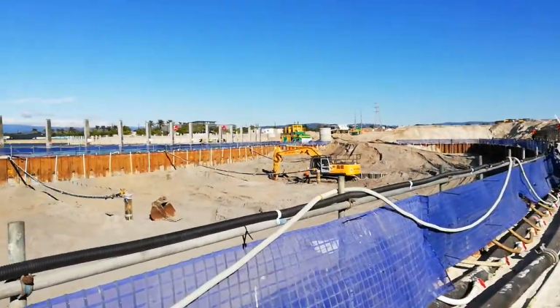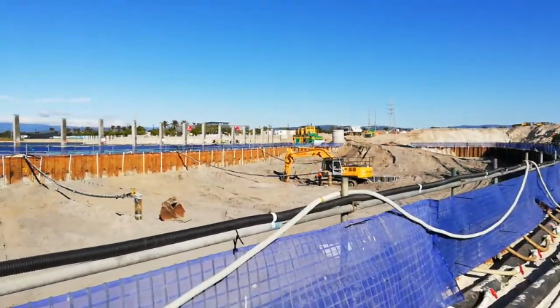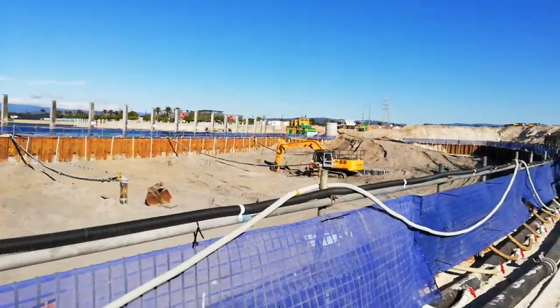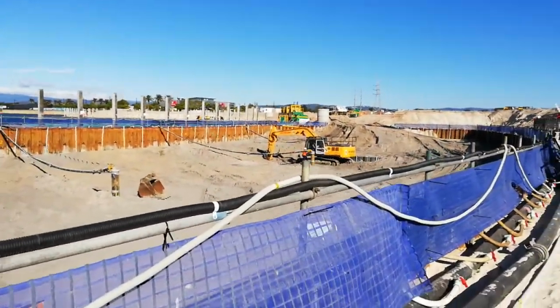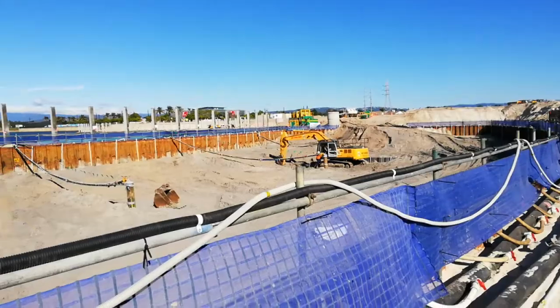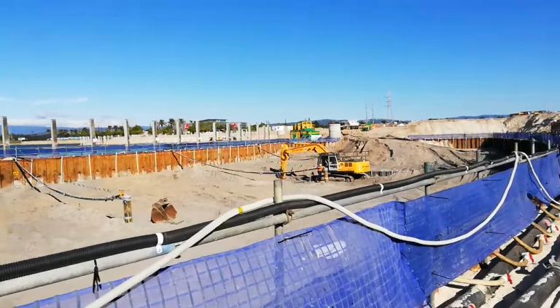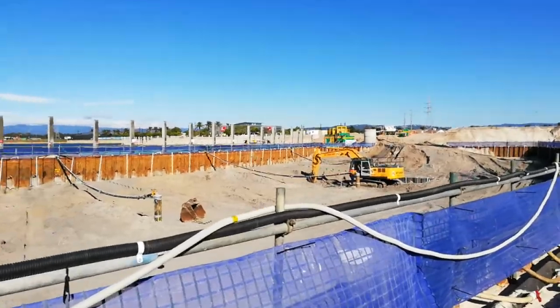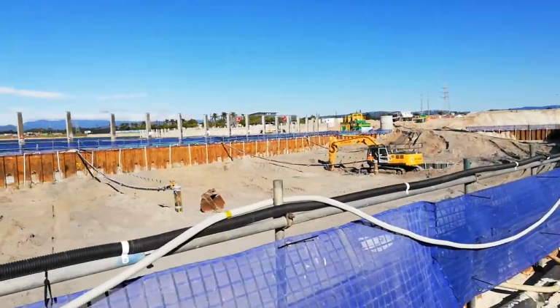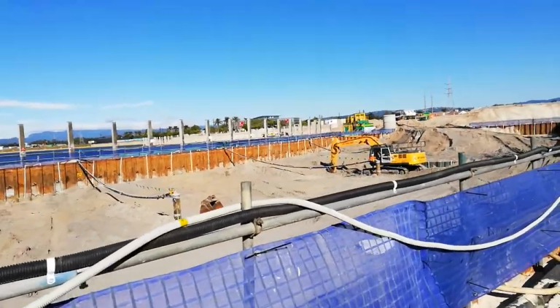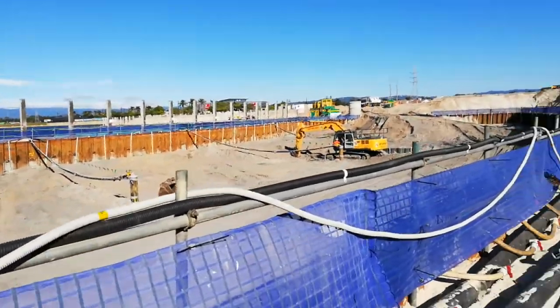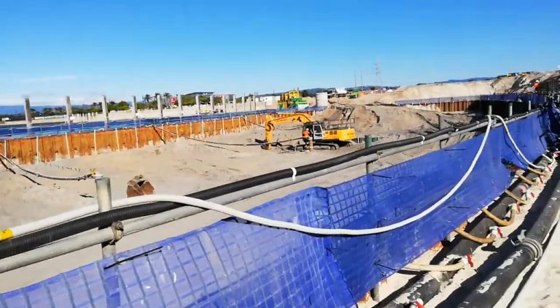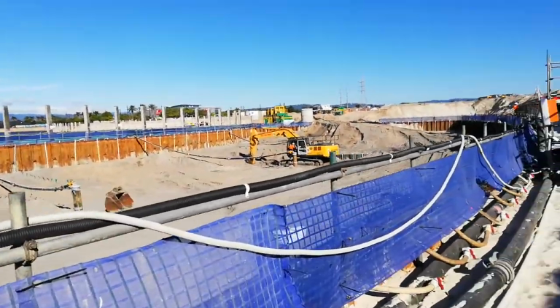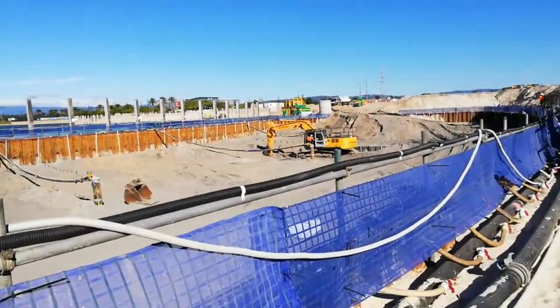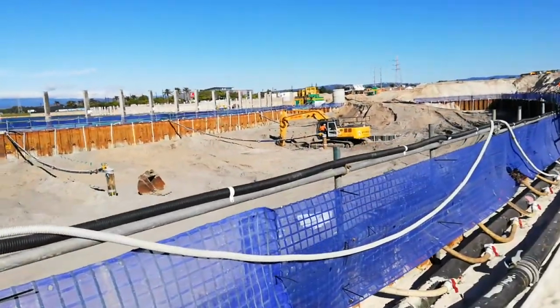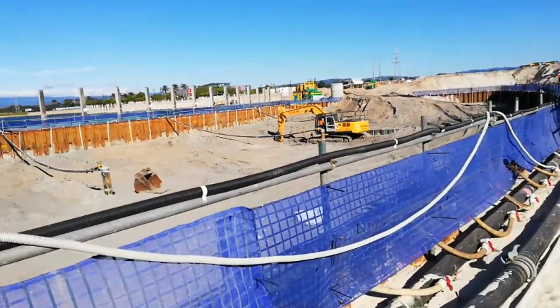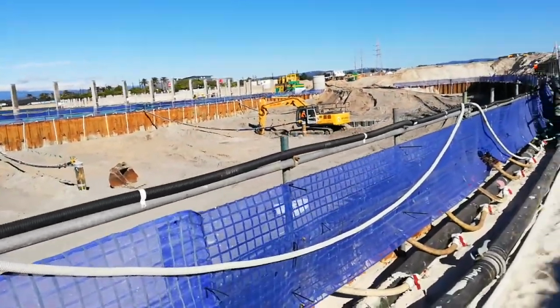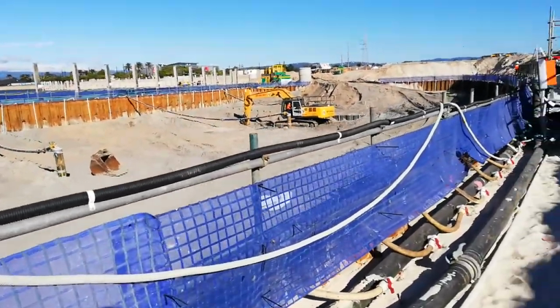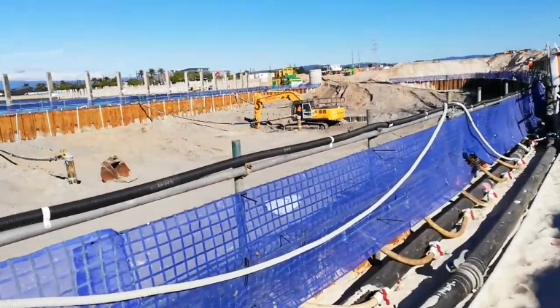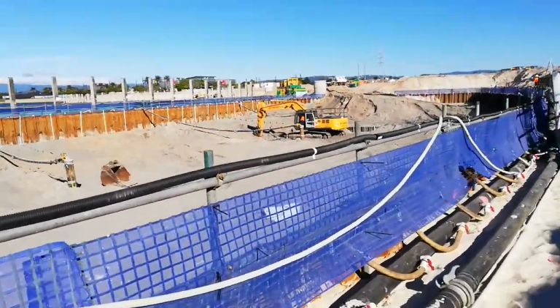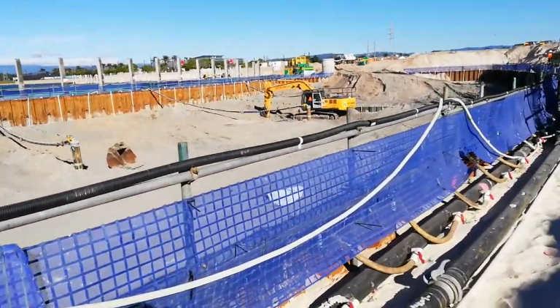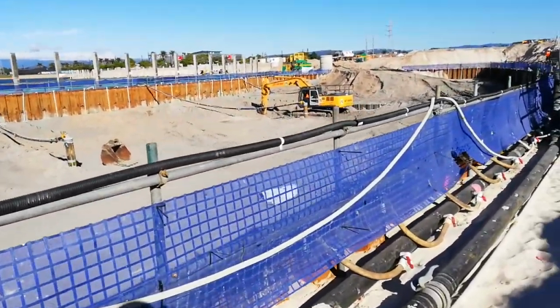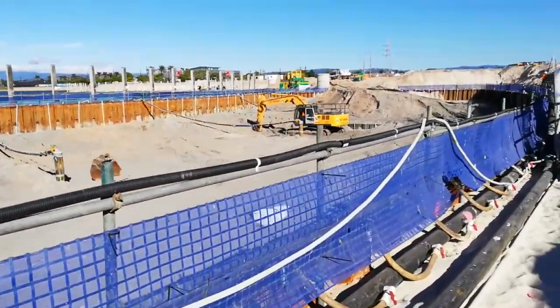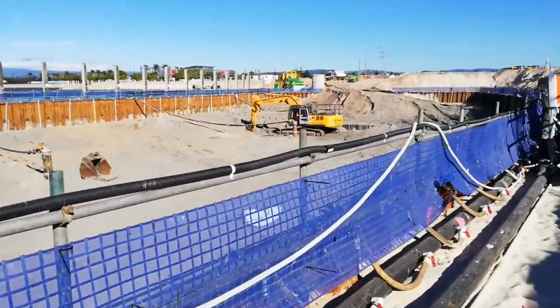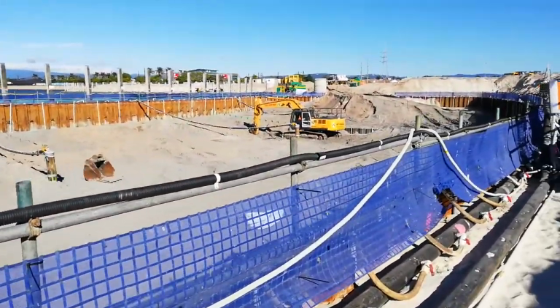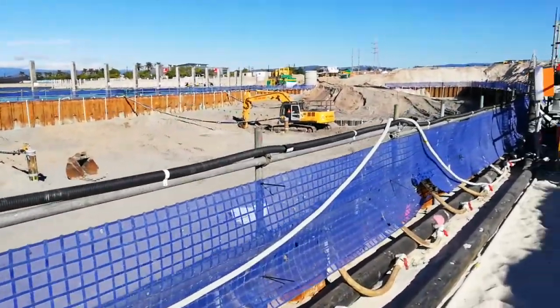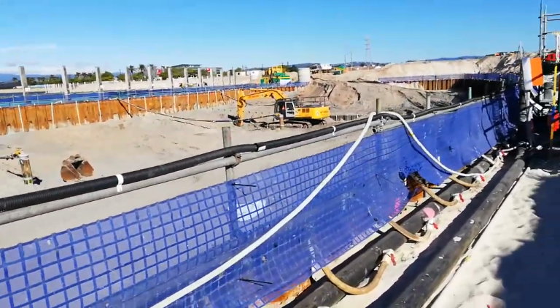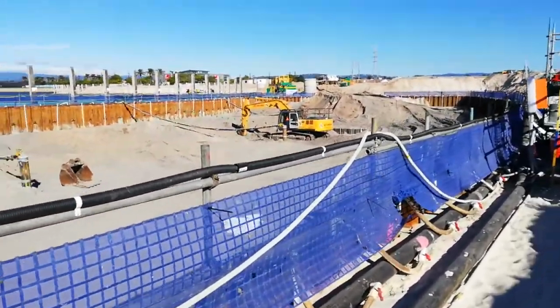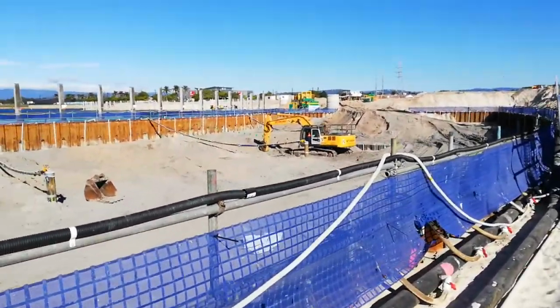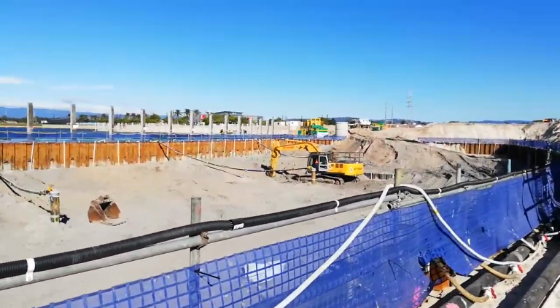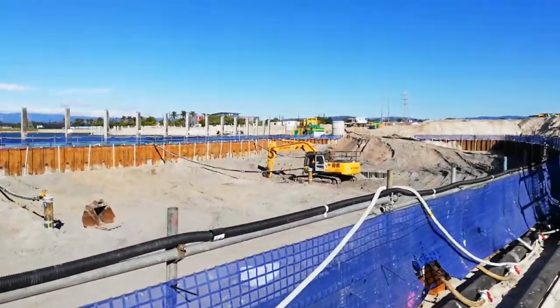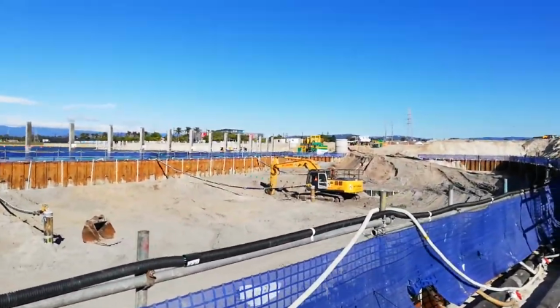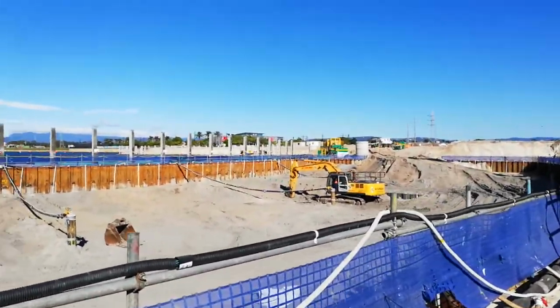So this is a big job as you can see — it's a lot of digging.